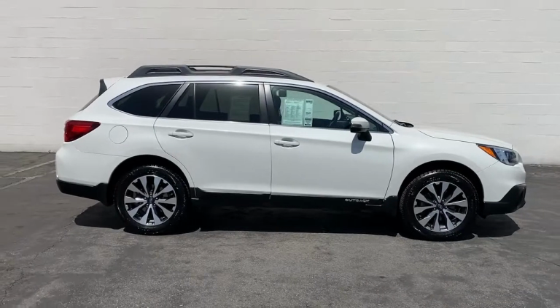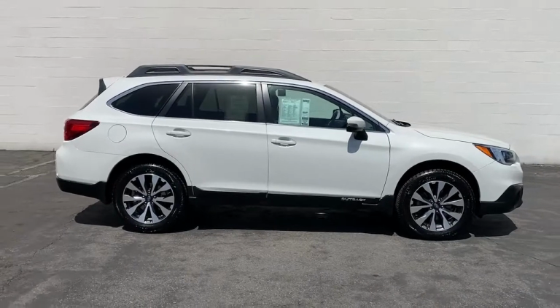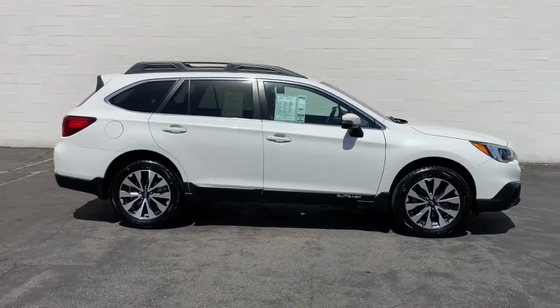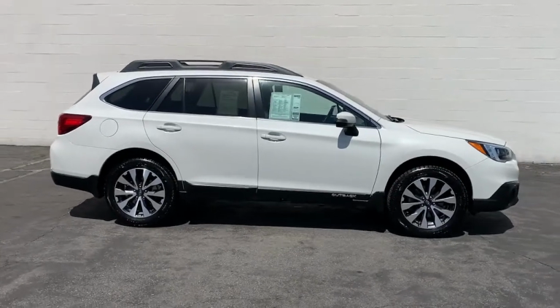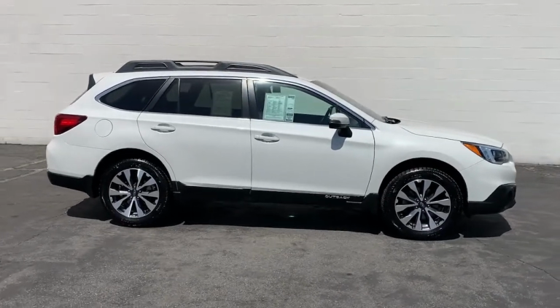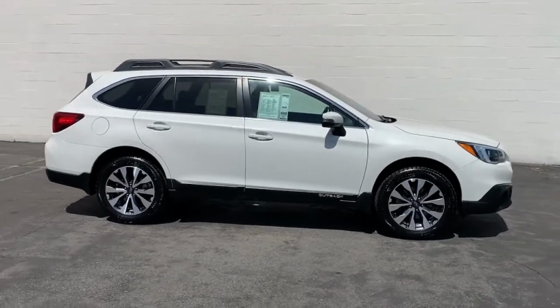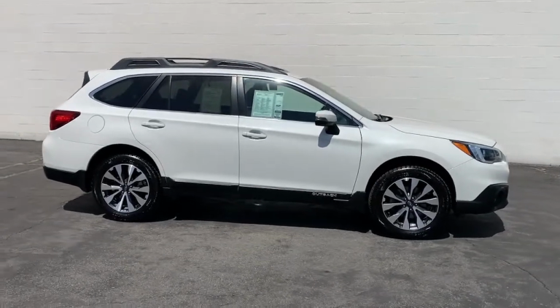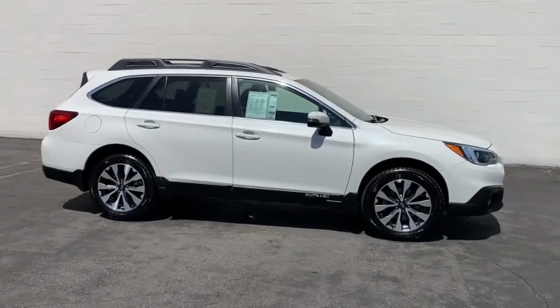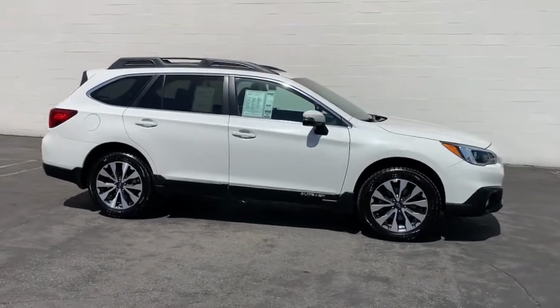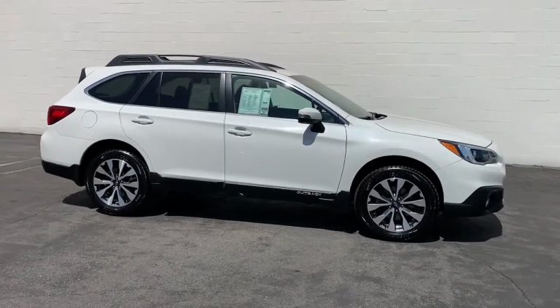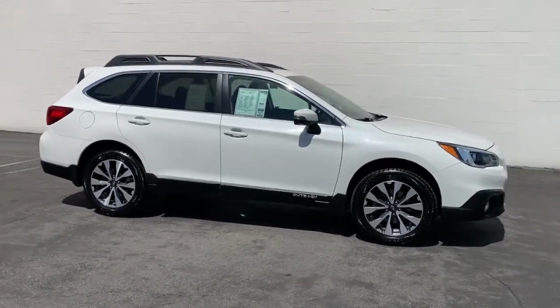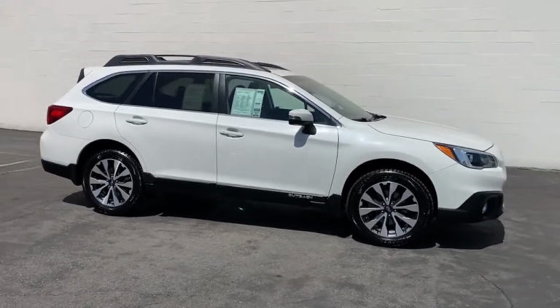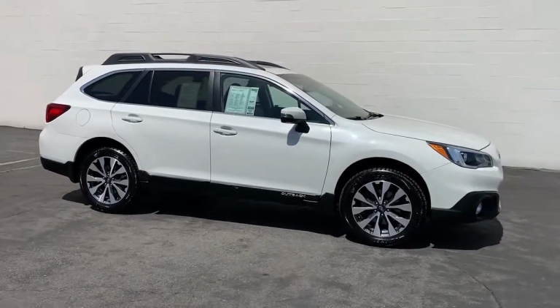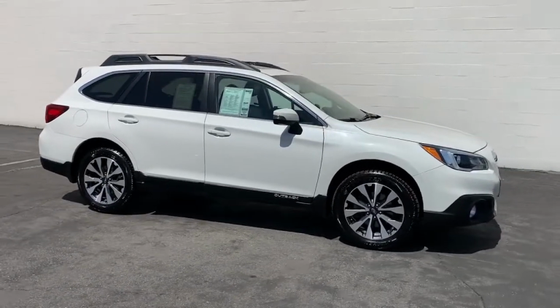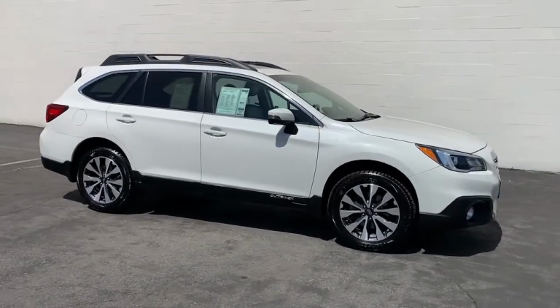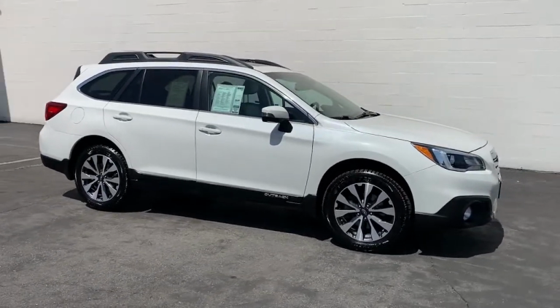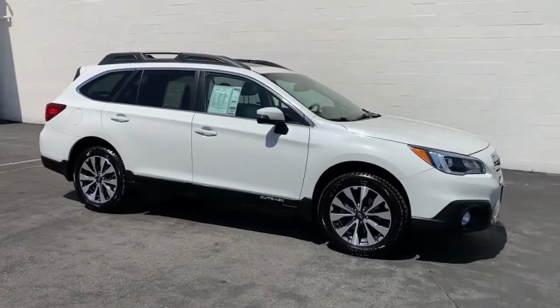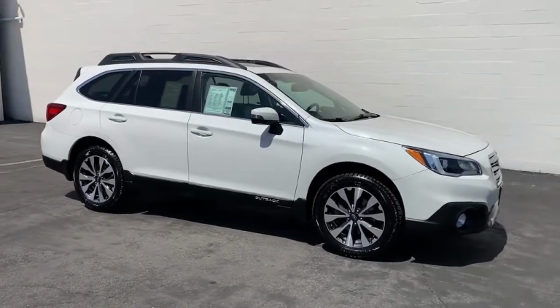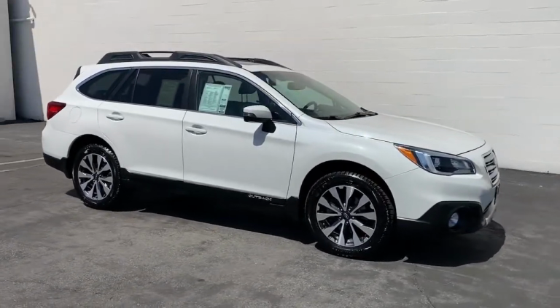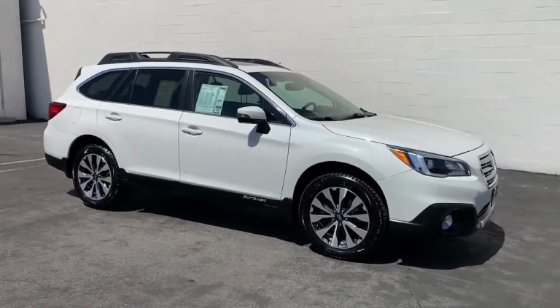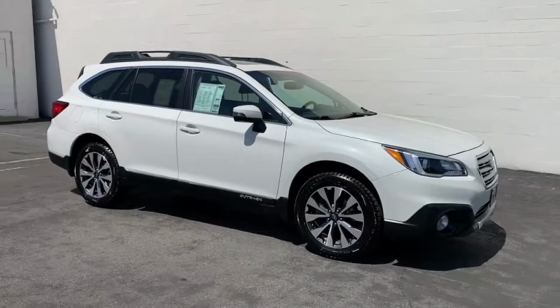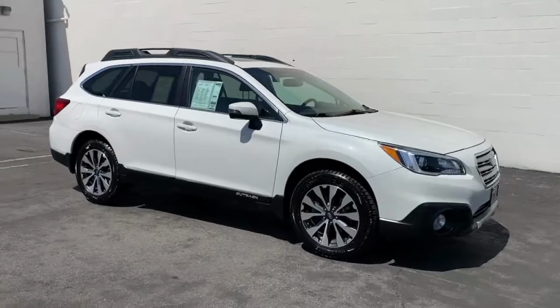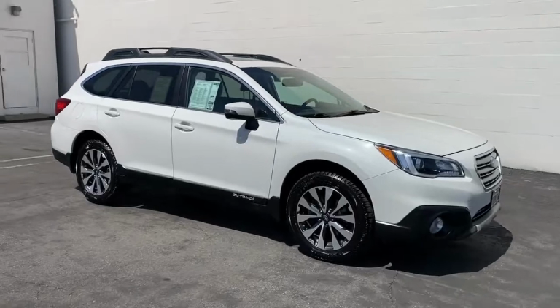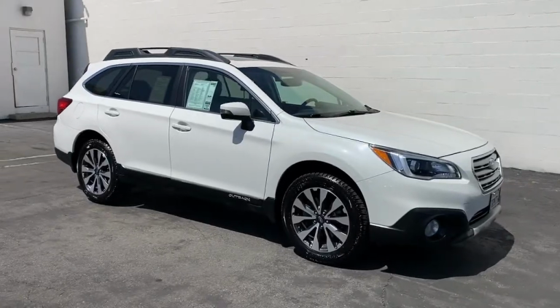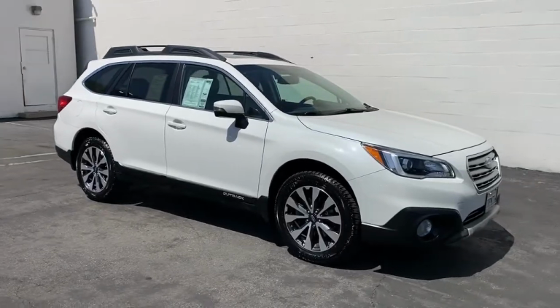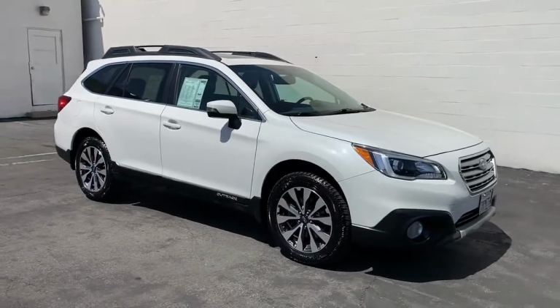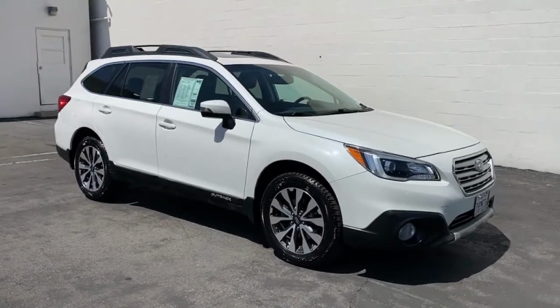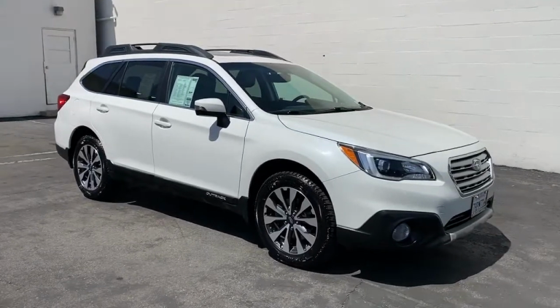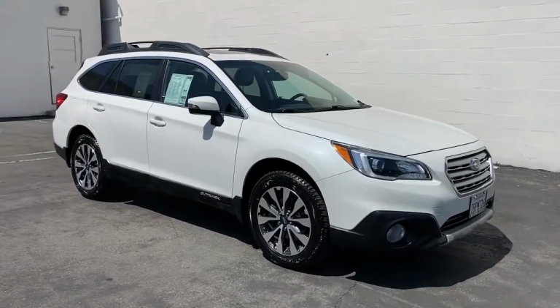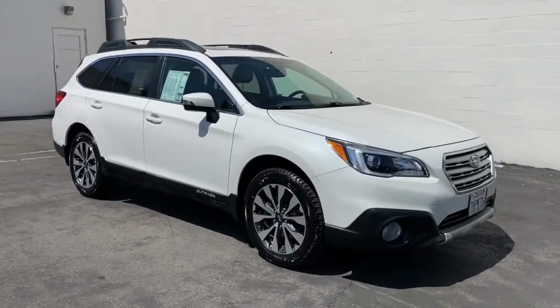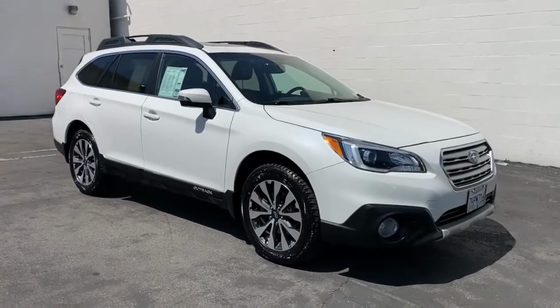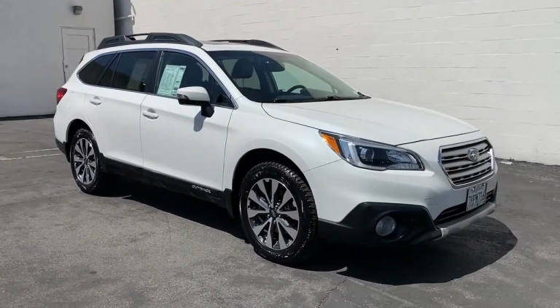Sunroof, satellite radio, premium sound system, power passenger seat, power lift gate.